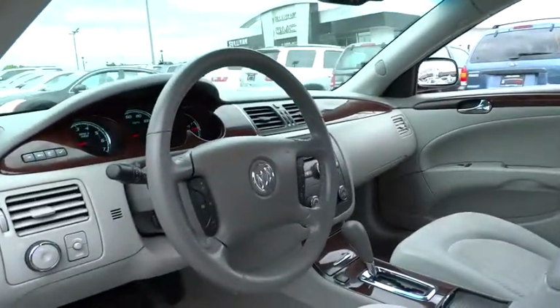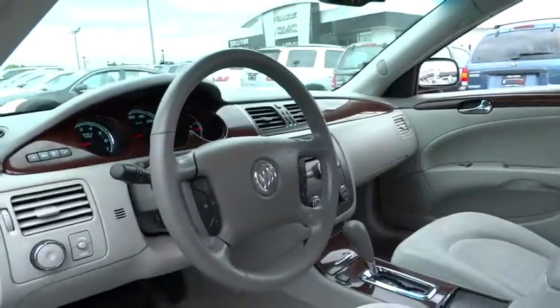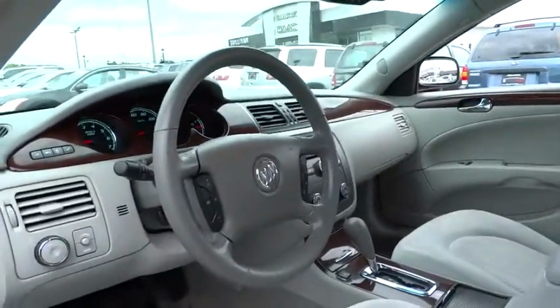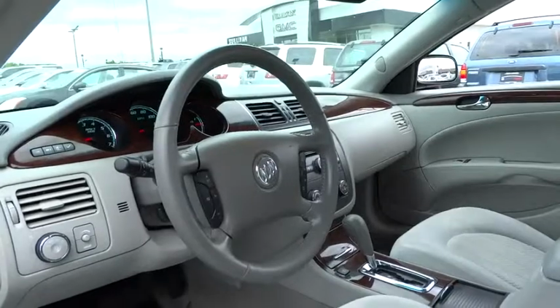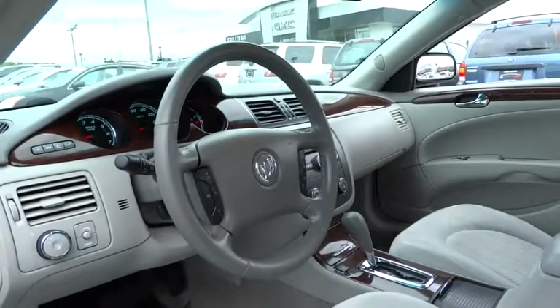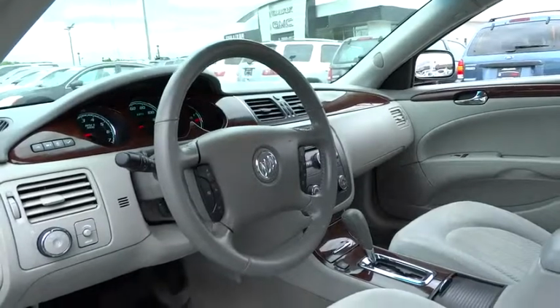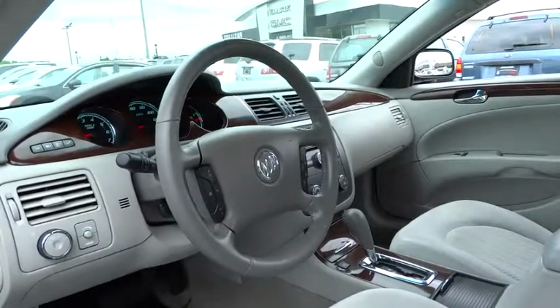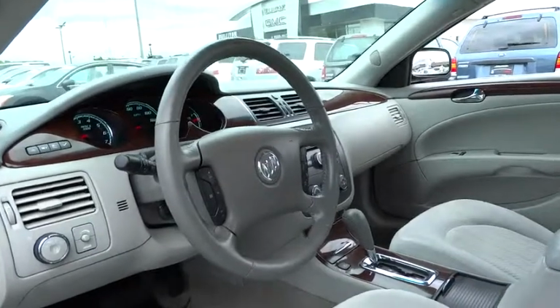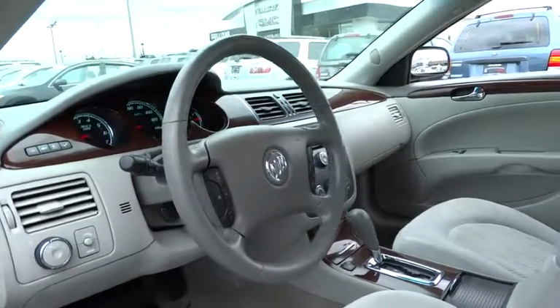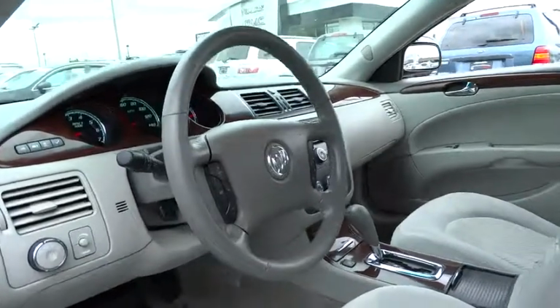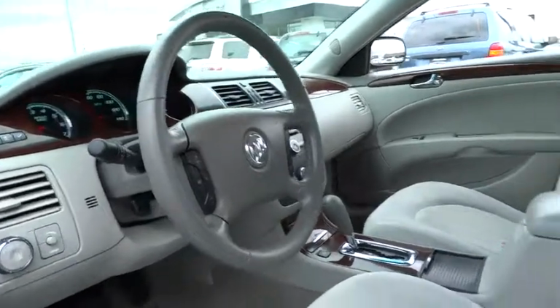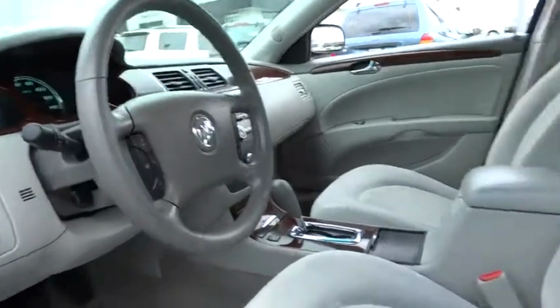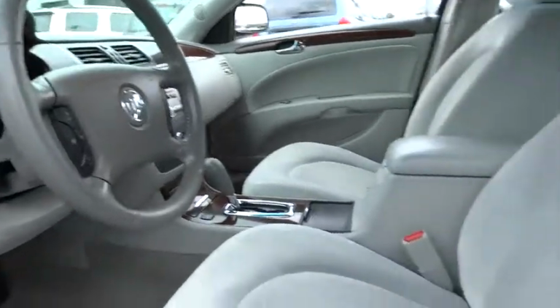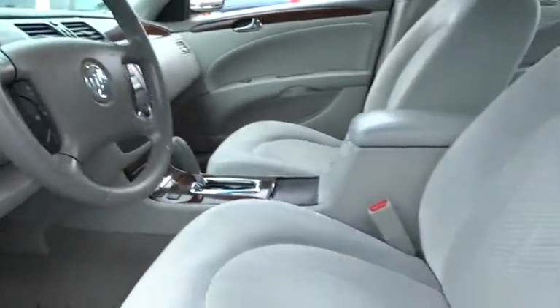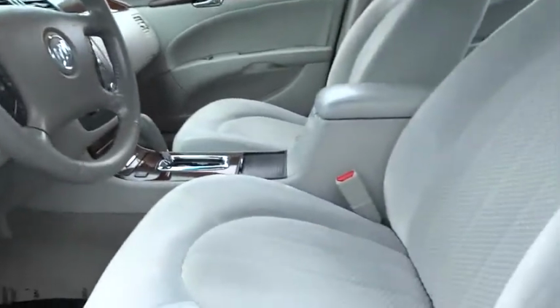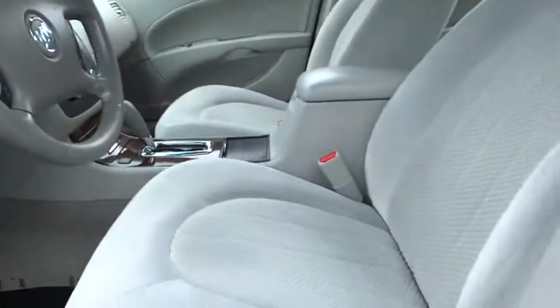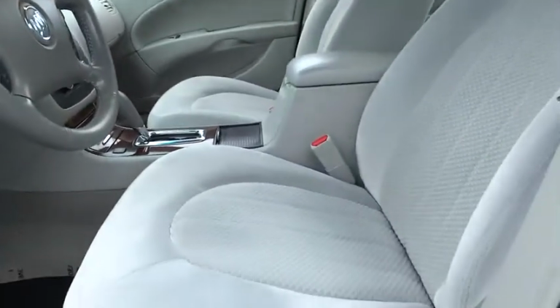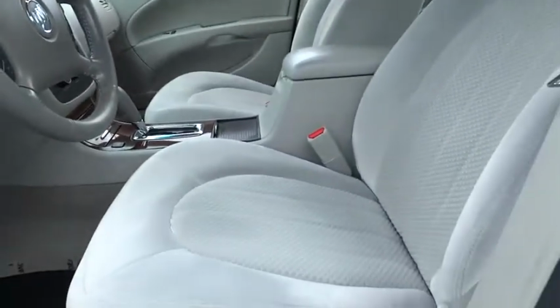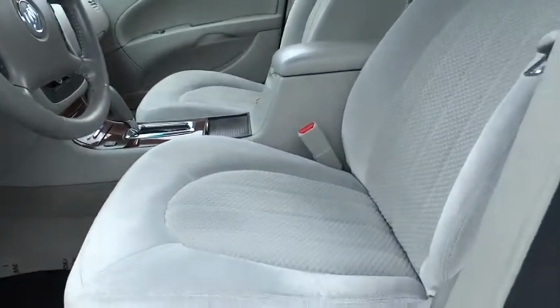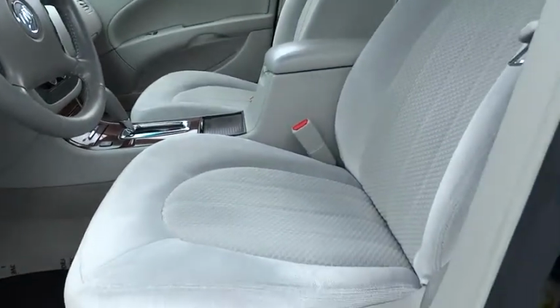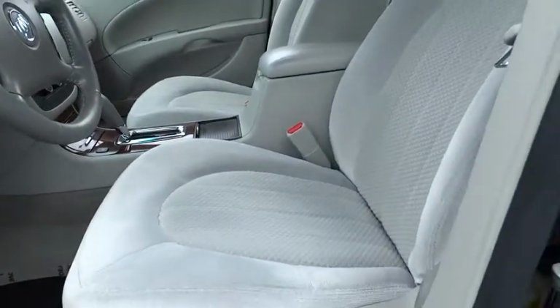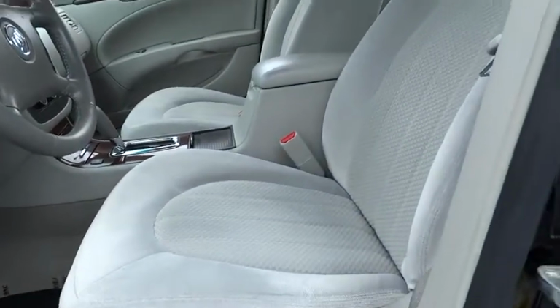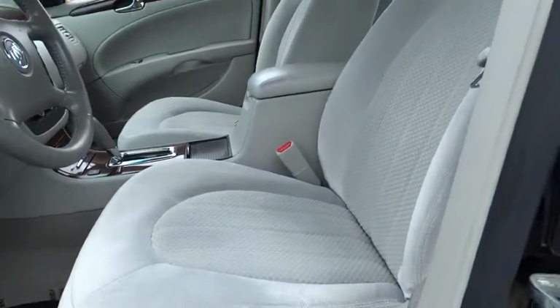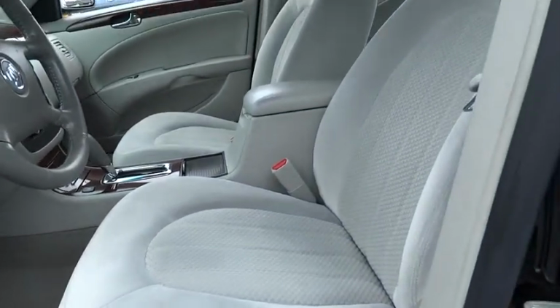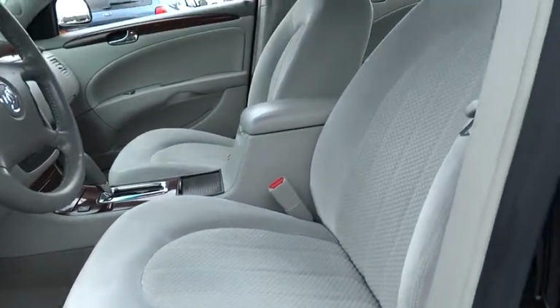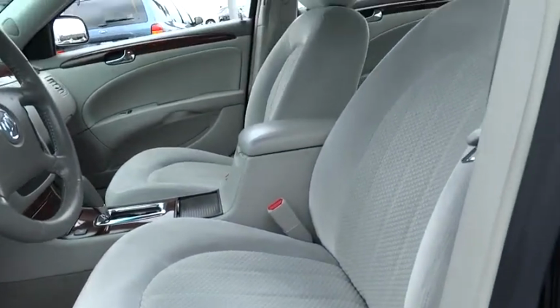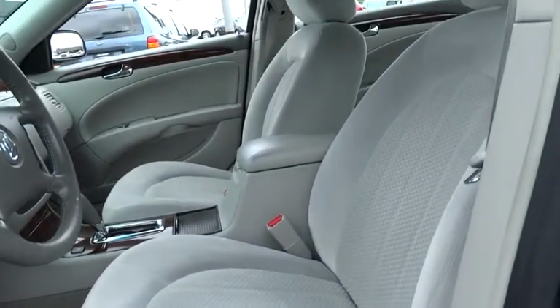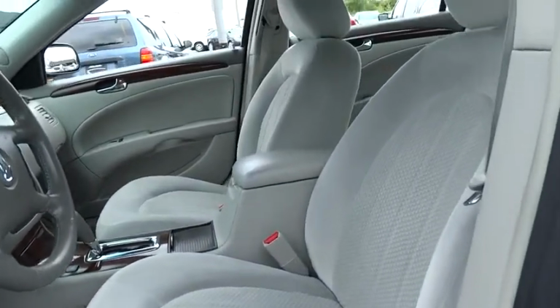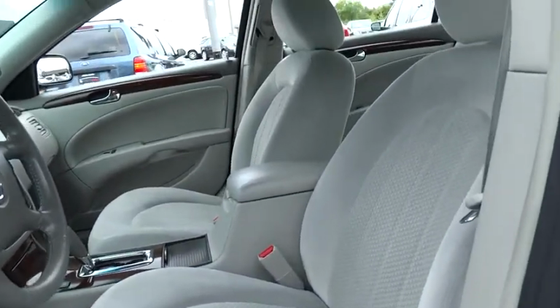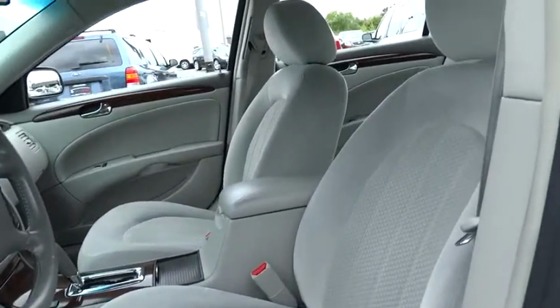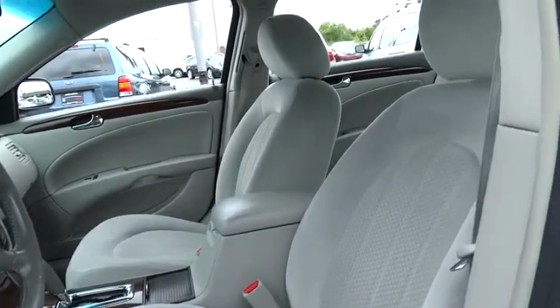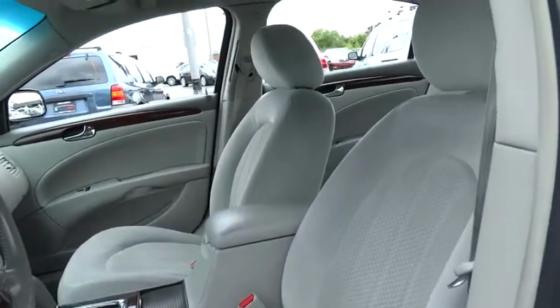This beauty is sure to make you the talk of the neighborhood. So call or drop in for a test drive today. Good day.